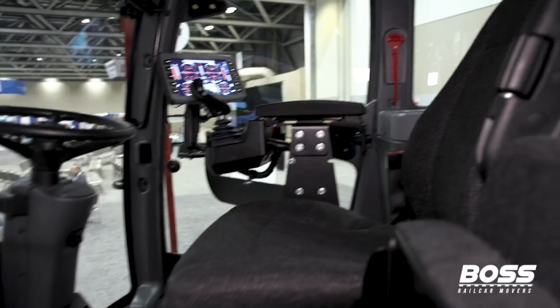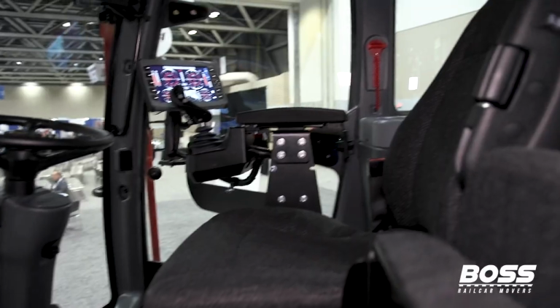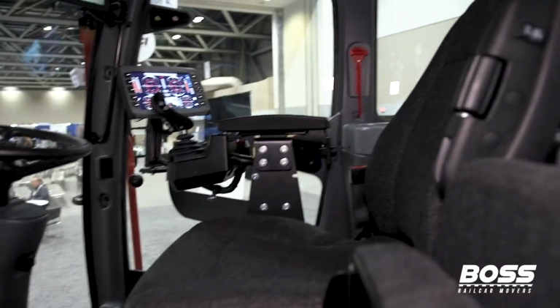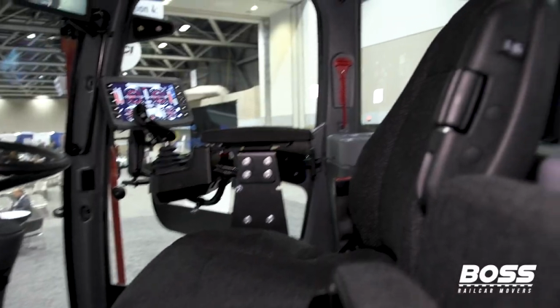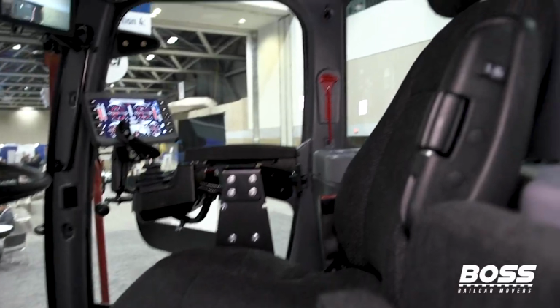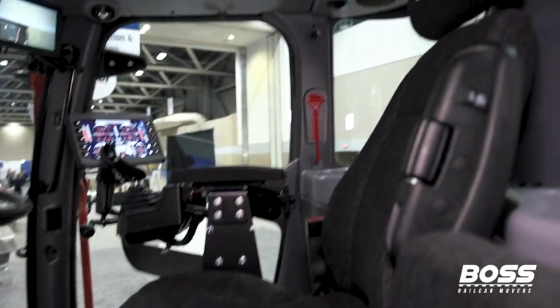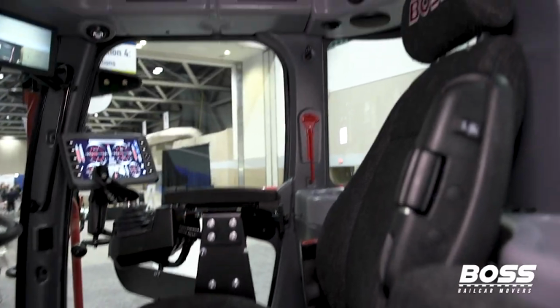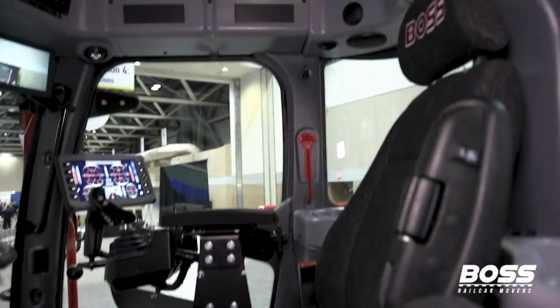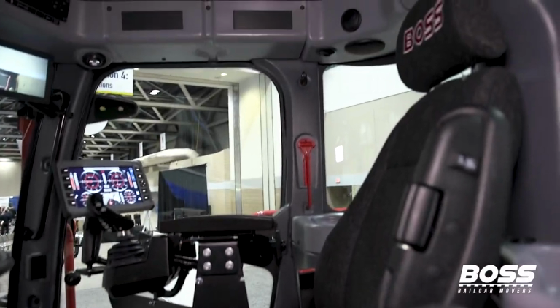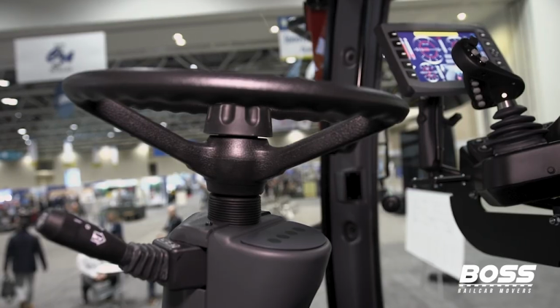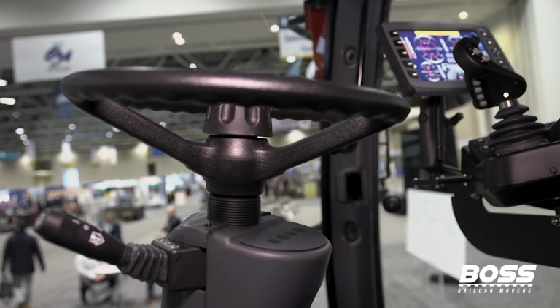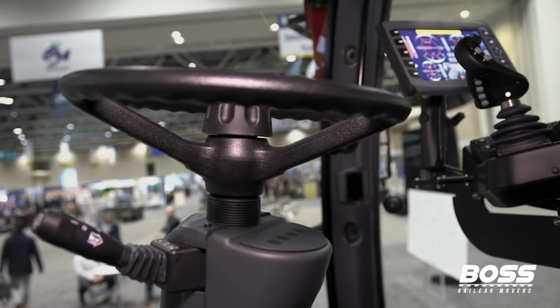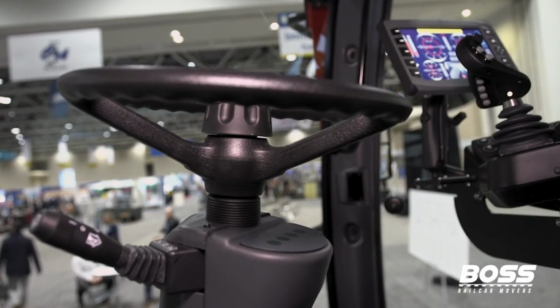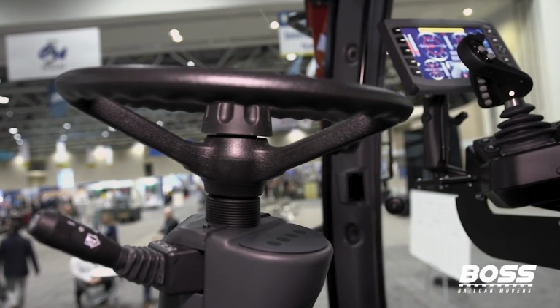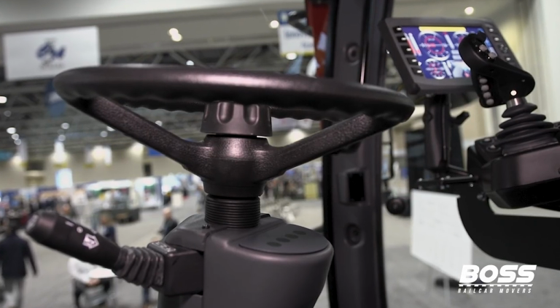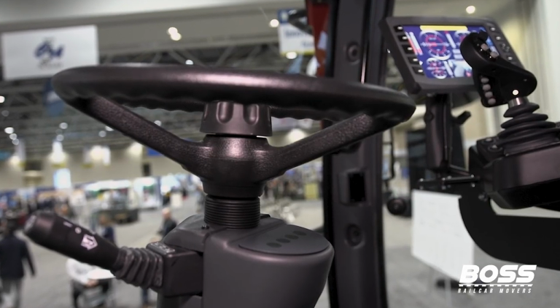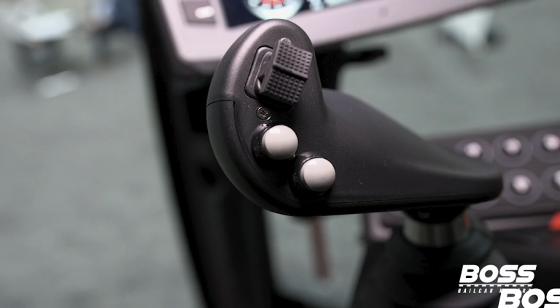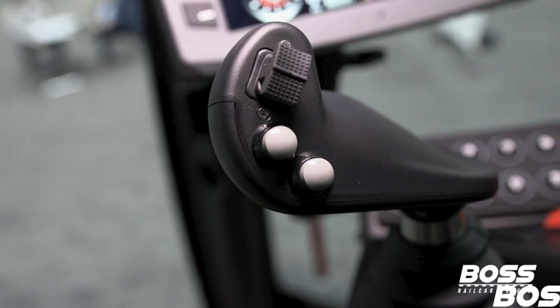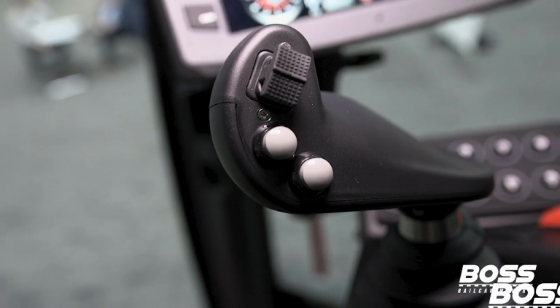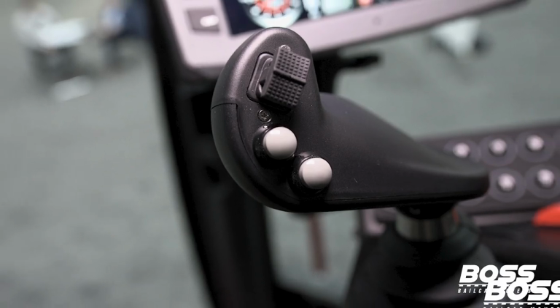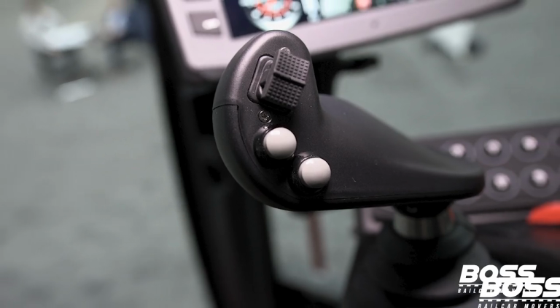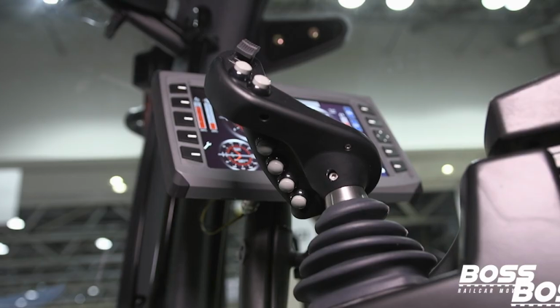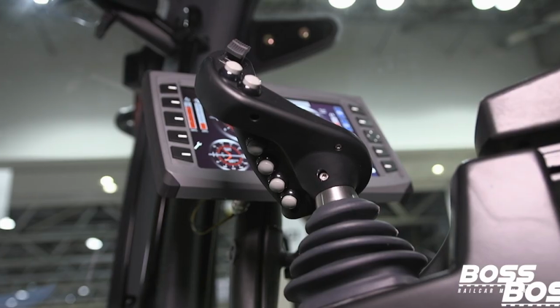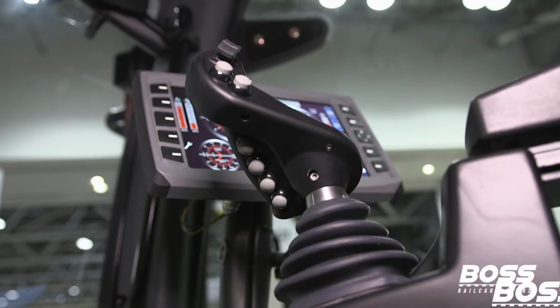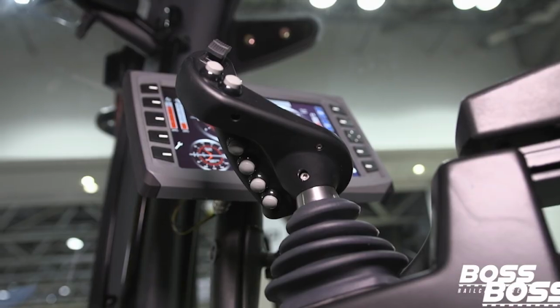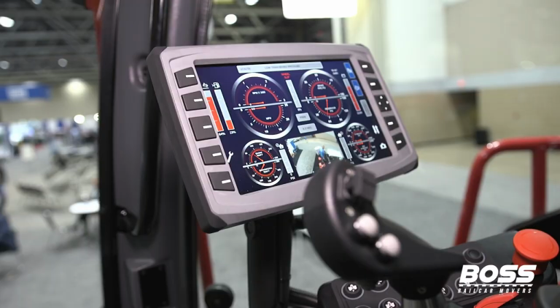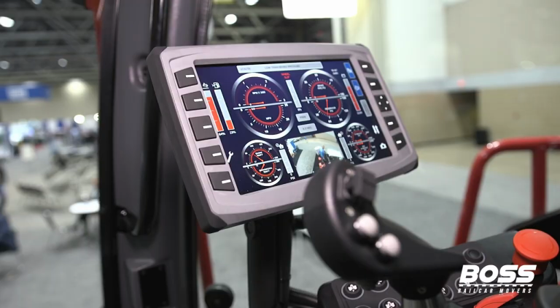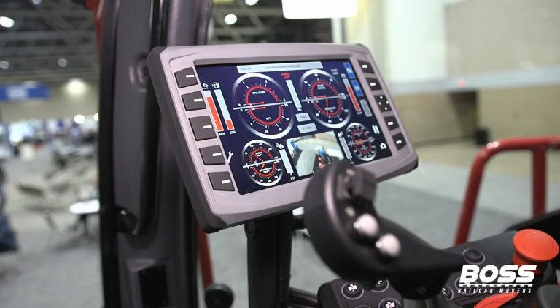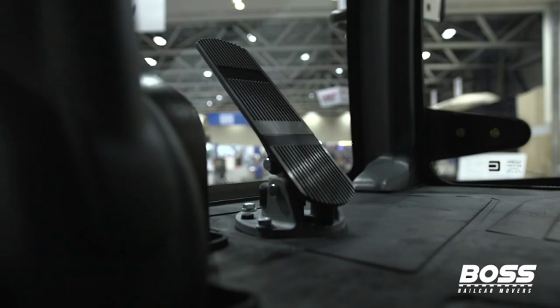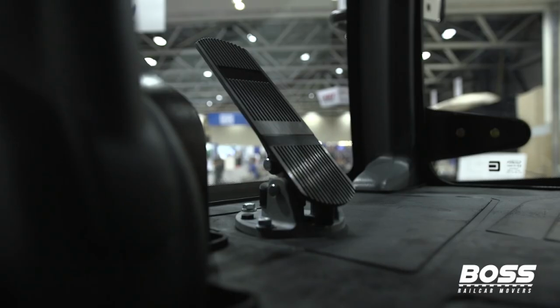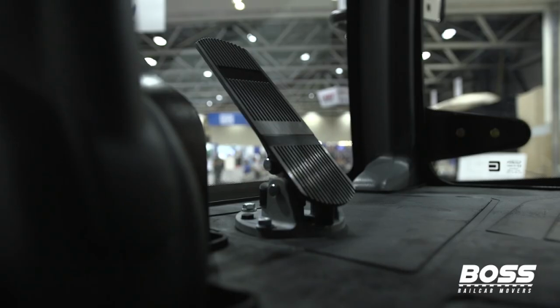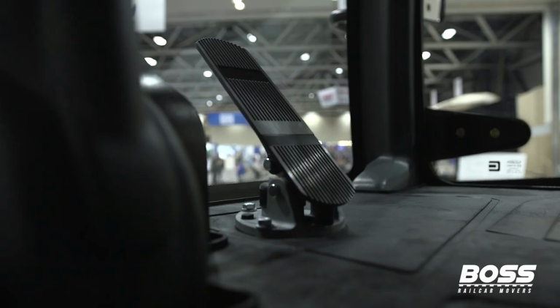This is our cabin side of the Boss. You've got your joystick — push forward on that and that's your throttle; pull back and that's your brake.